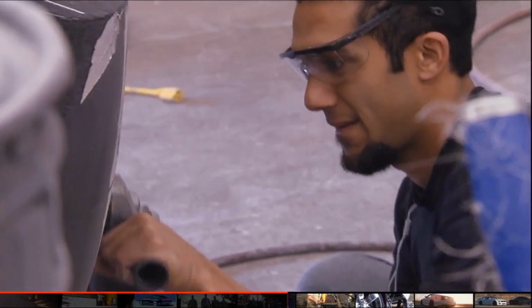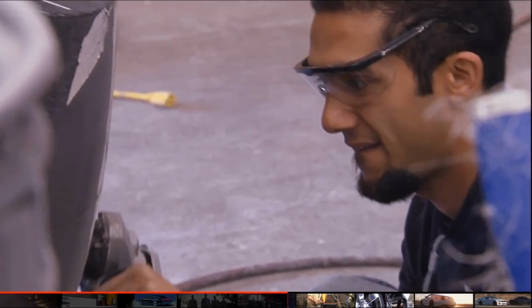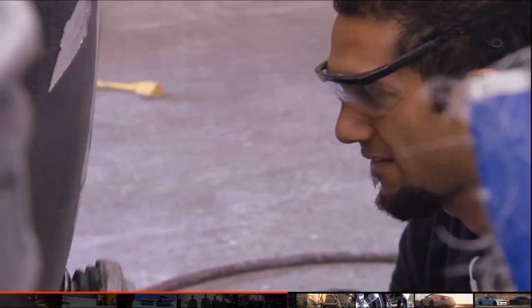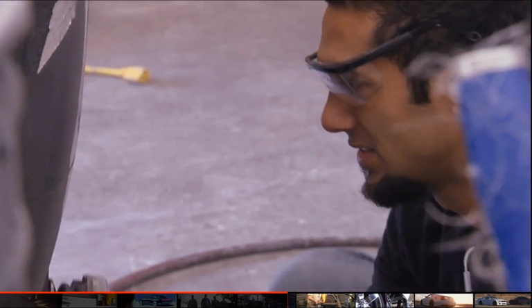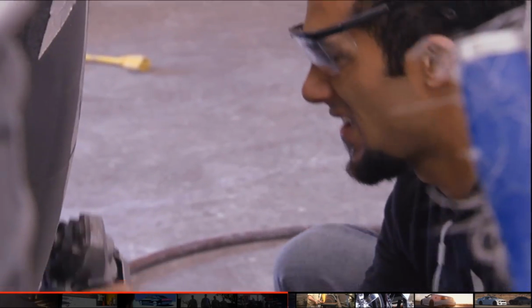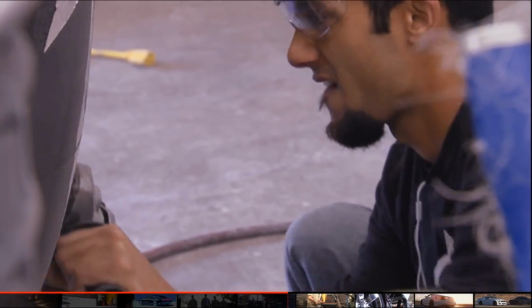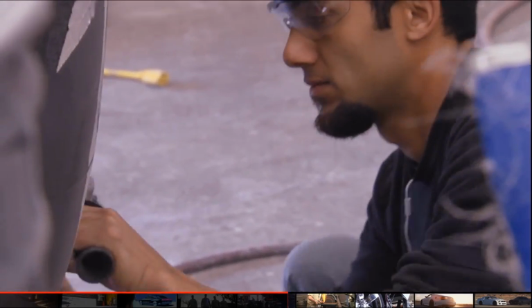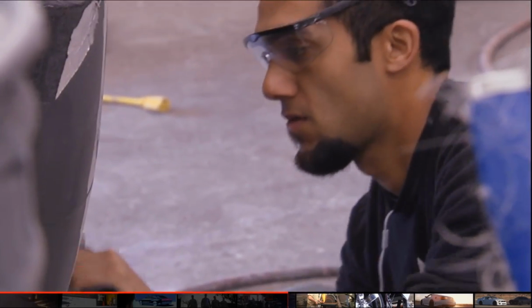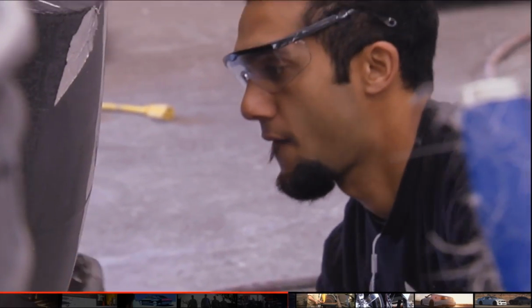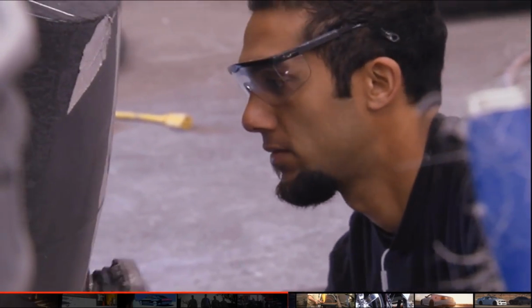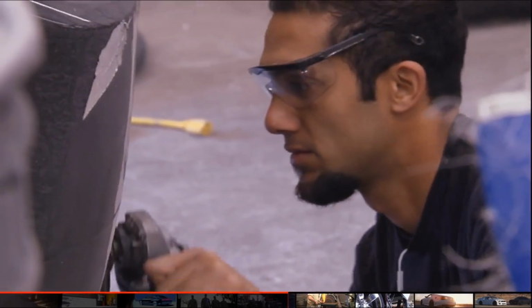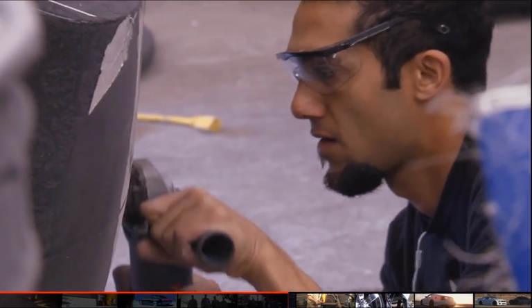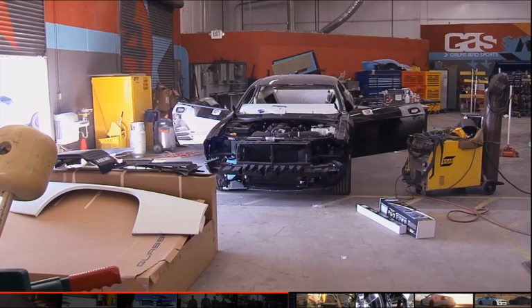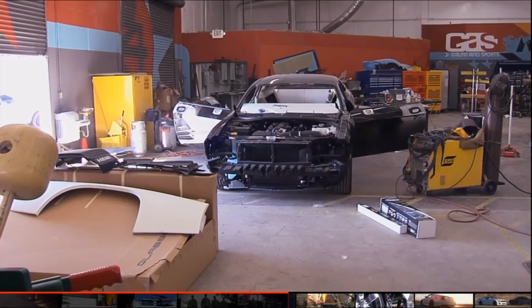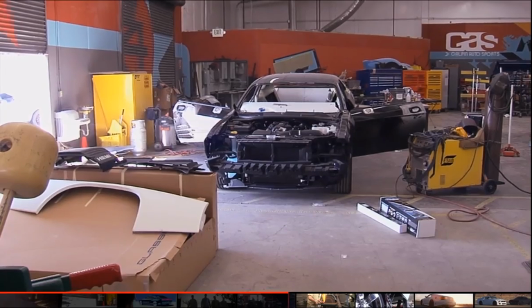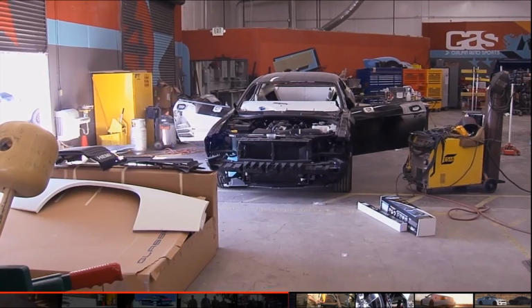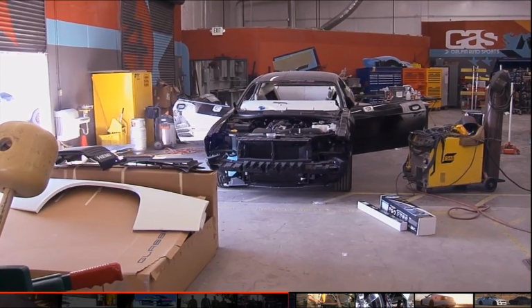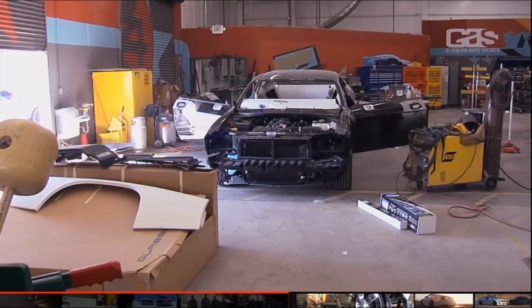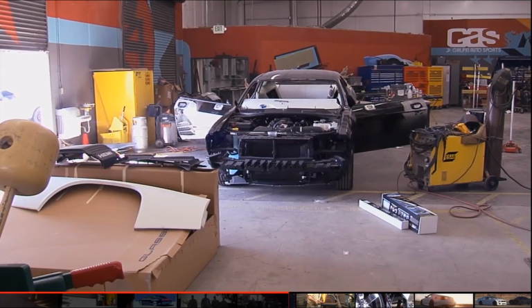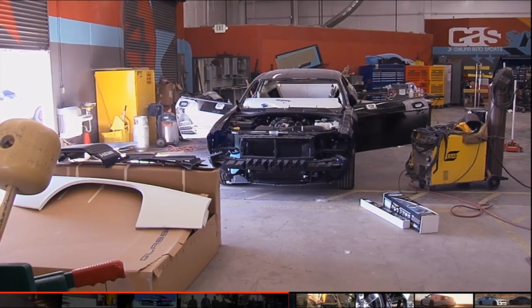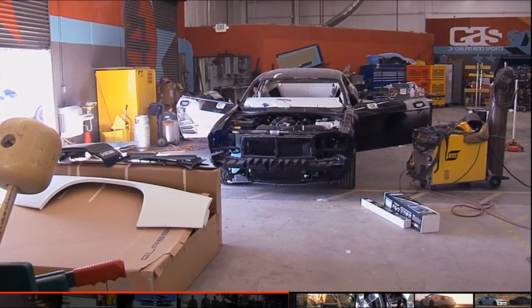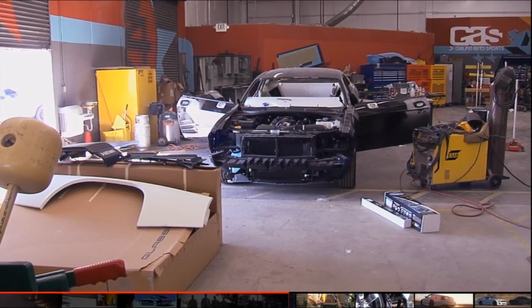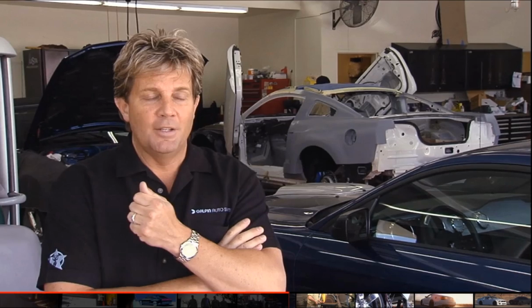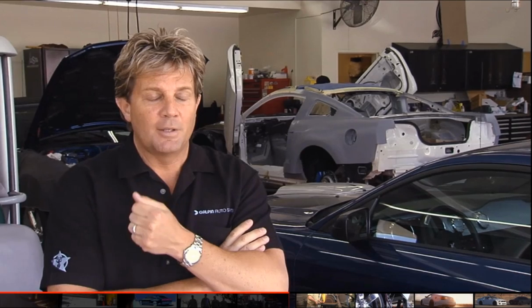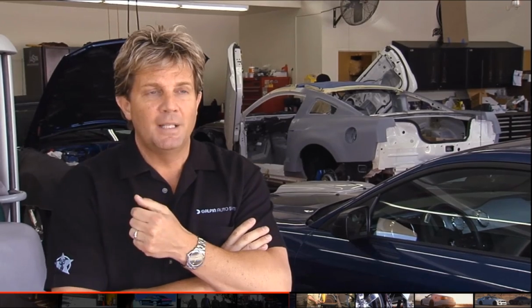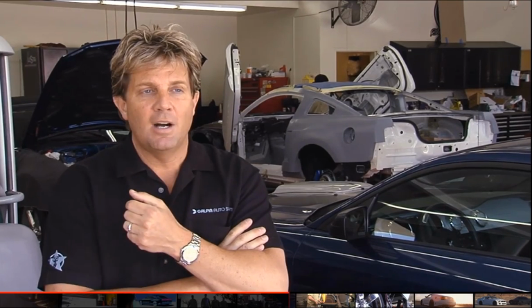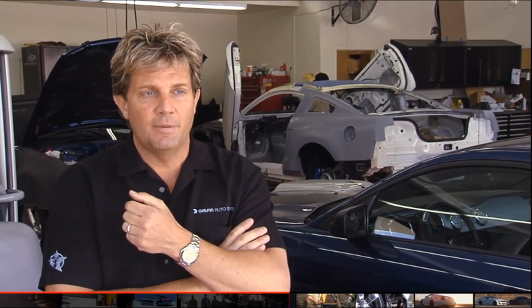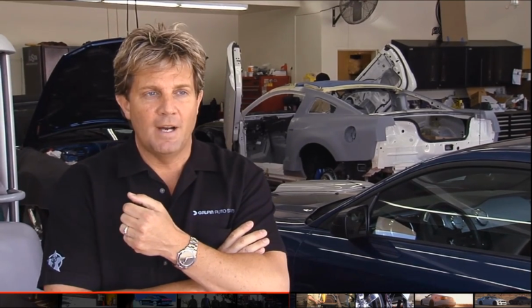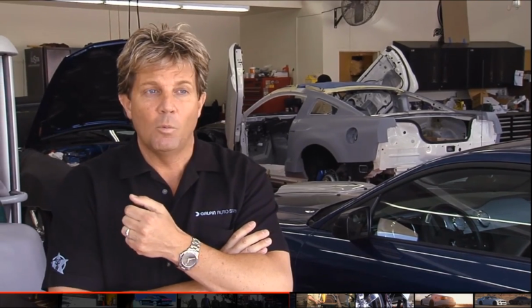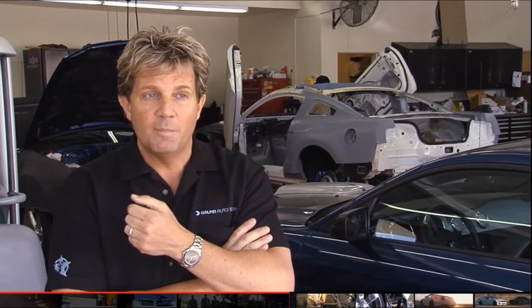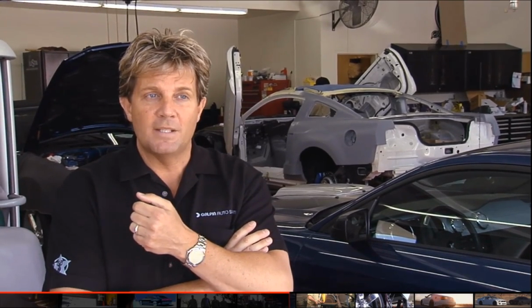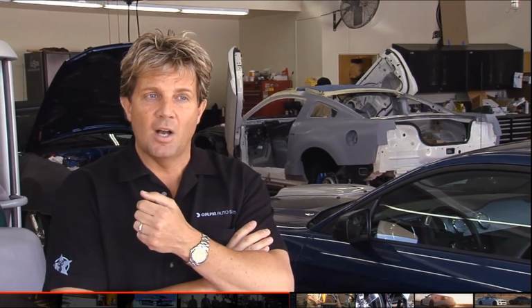The wheels and tires on this car are the most unique things we've ever done. In fact, nobody's ever done this. They're completely carbon fiber, one-piece solid.